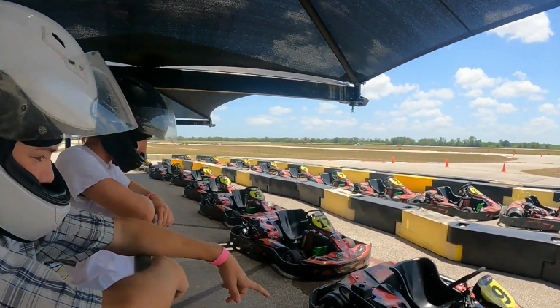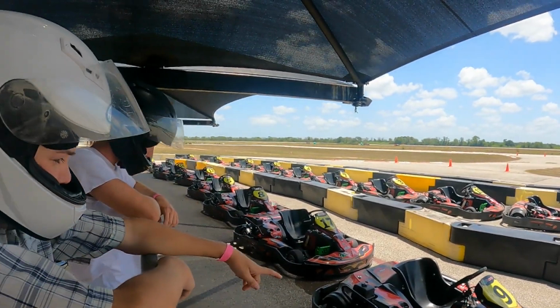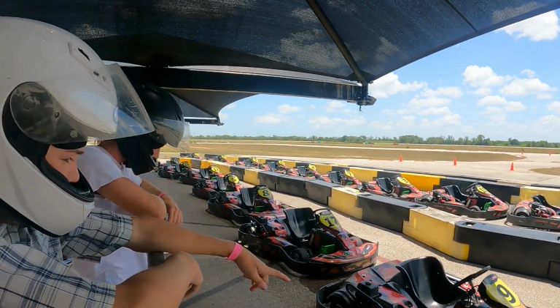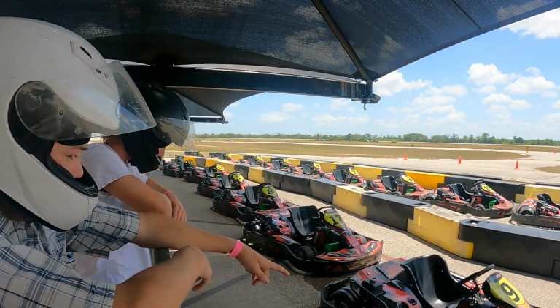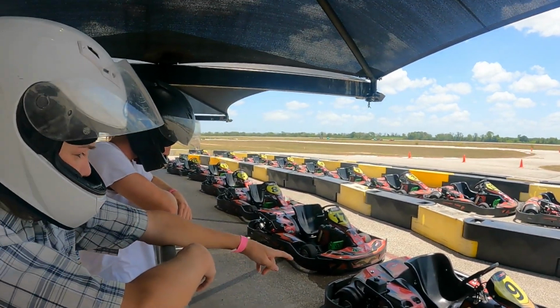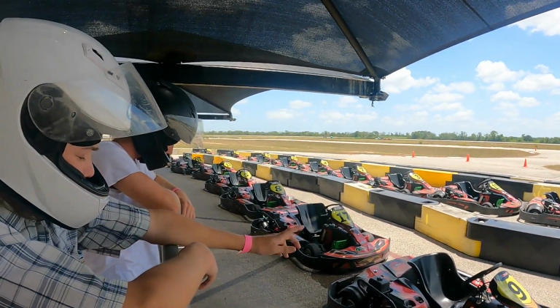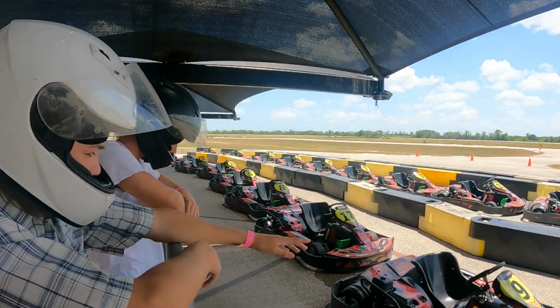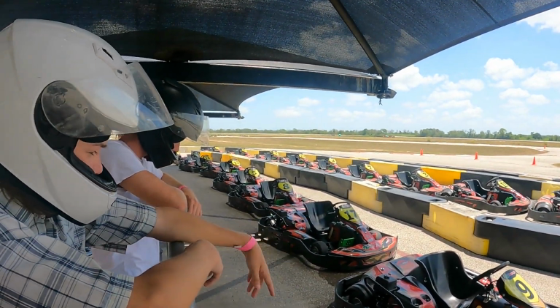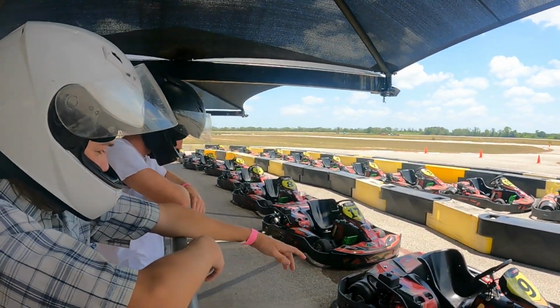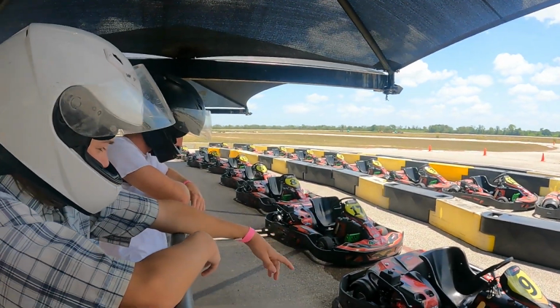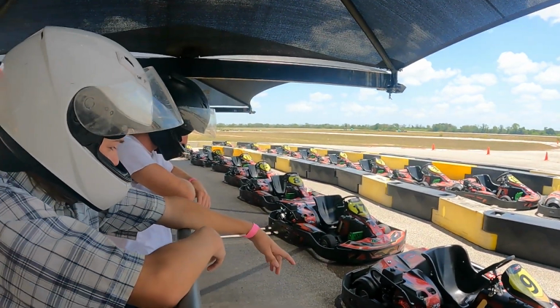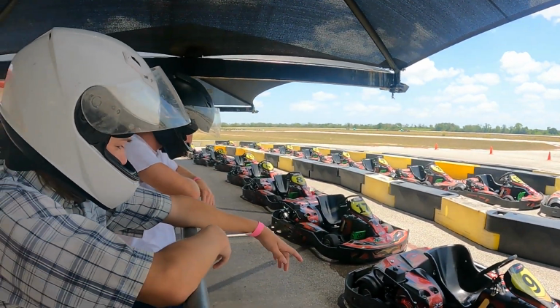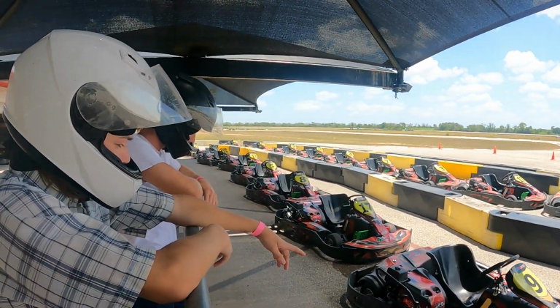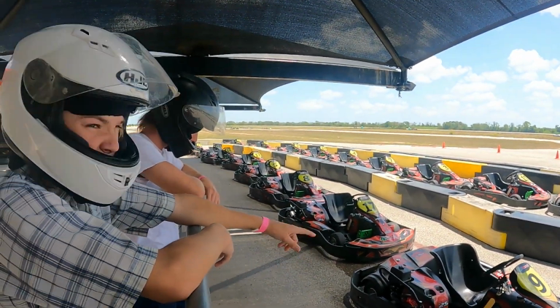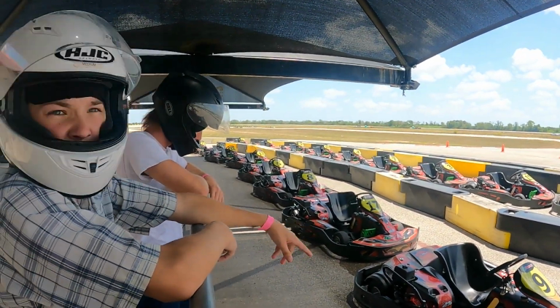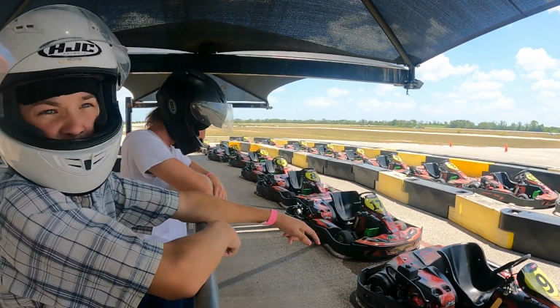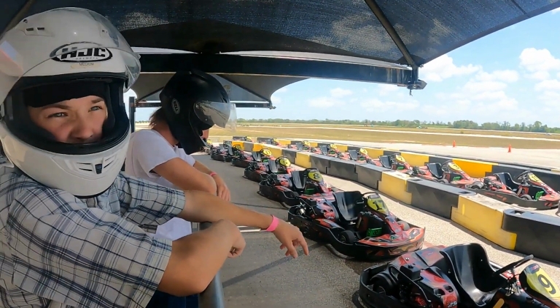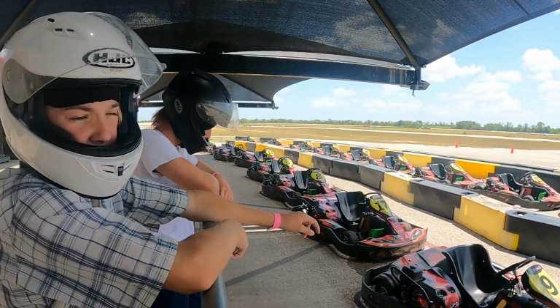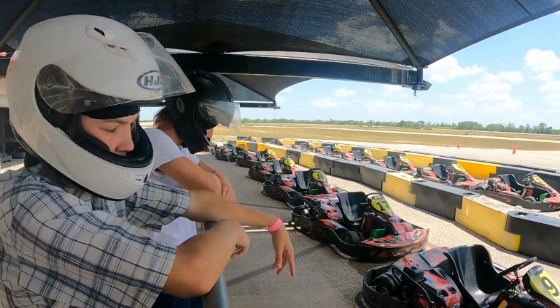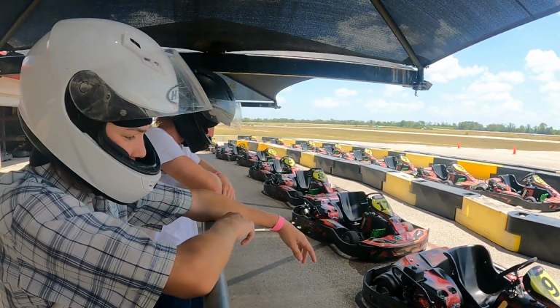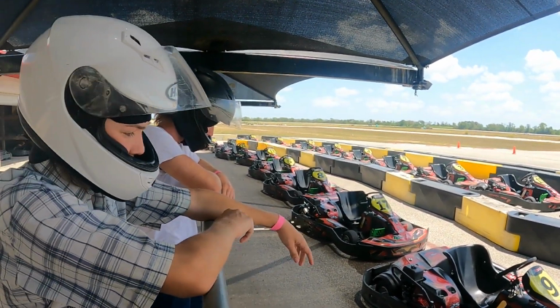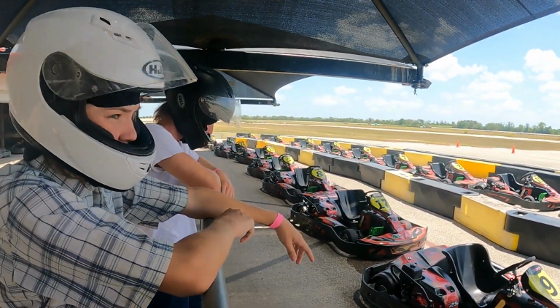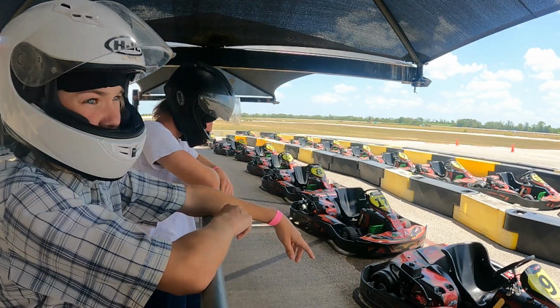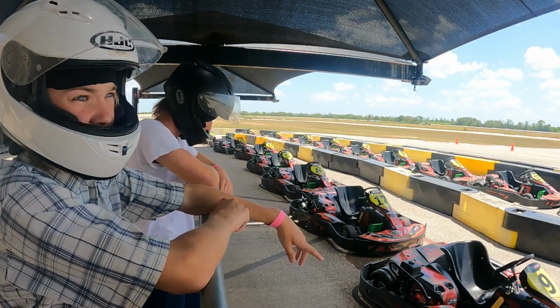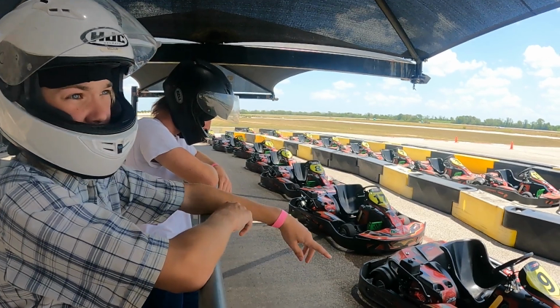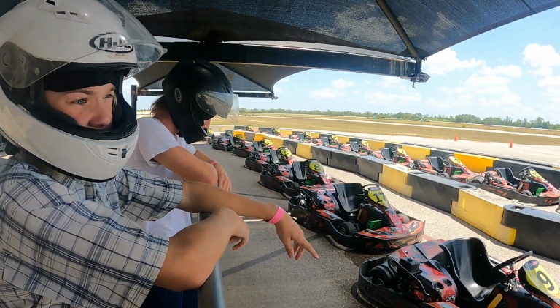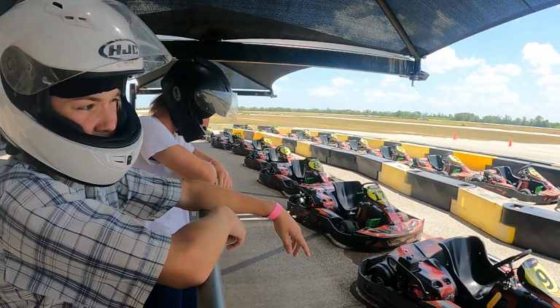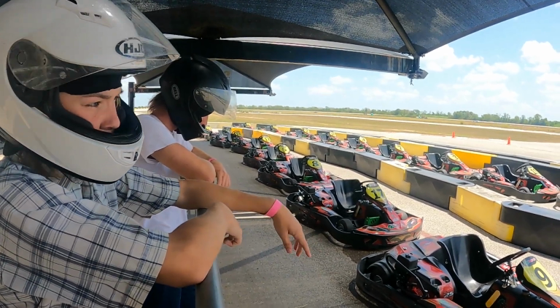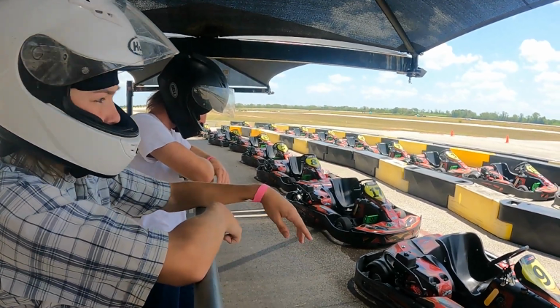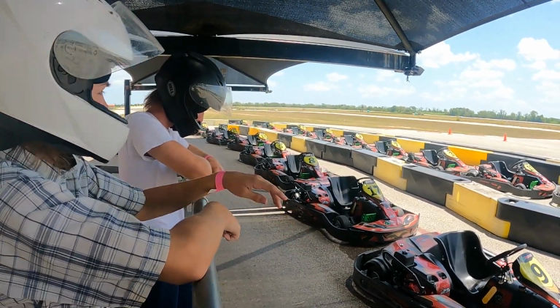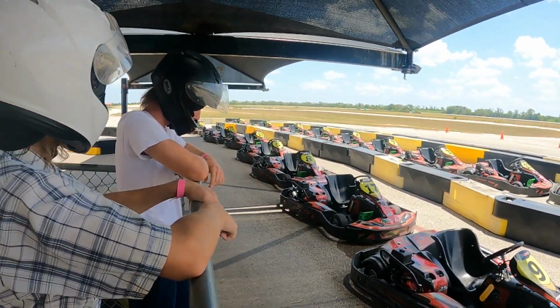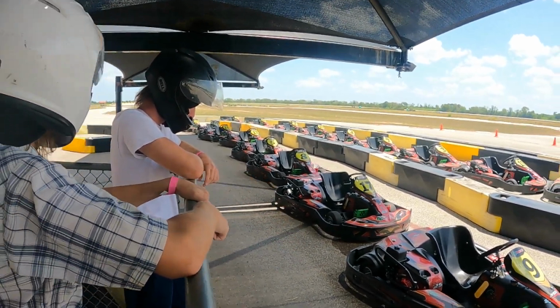These cars might actually go a touch slower. They have smaller wheels.